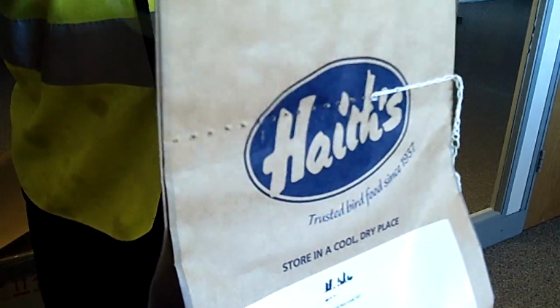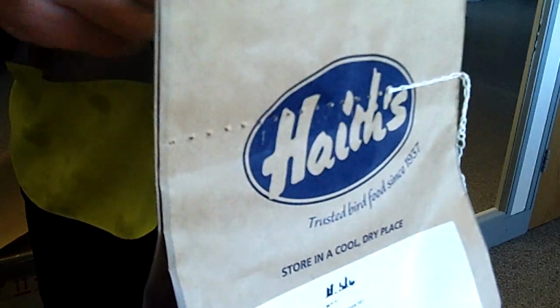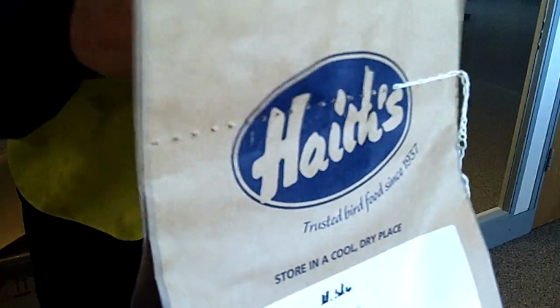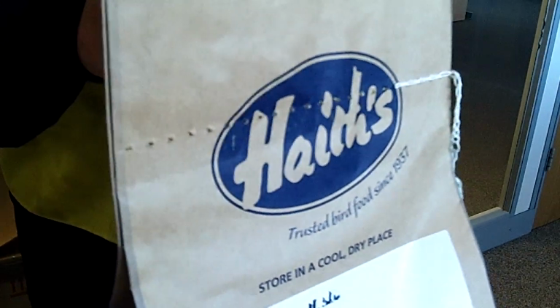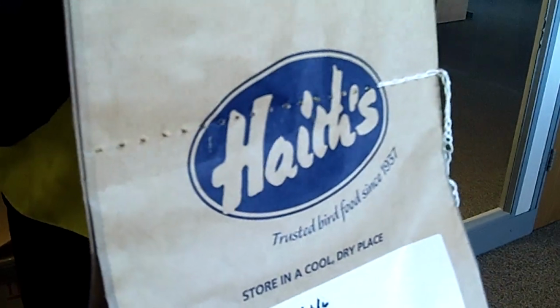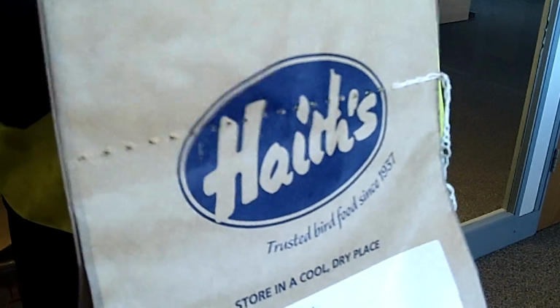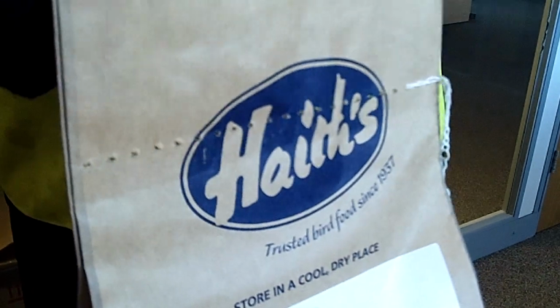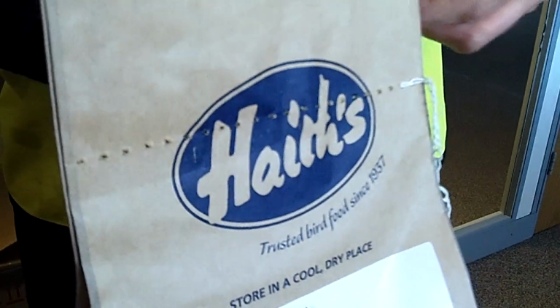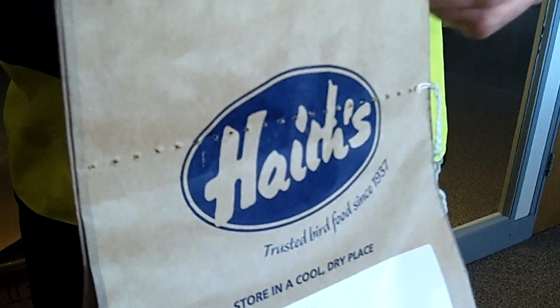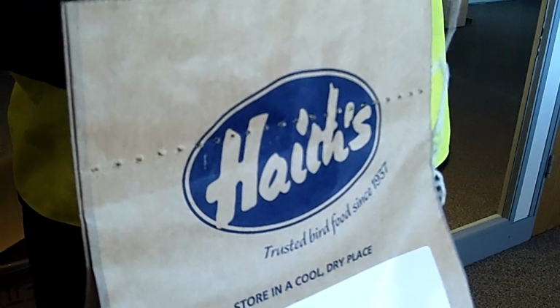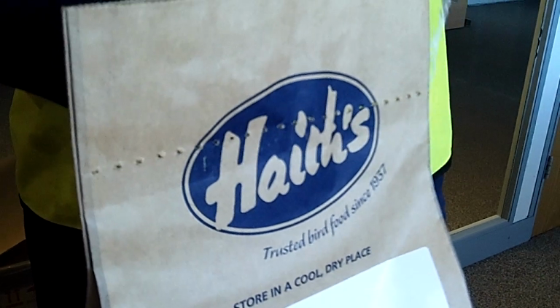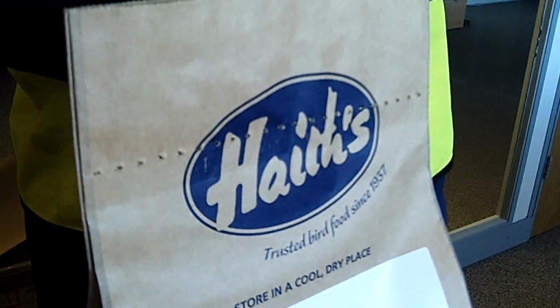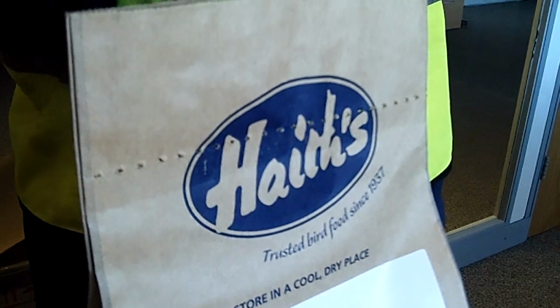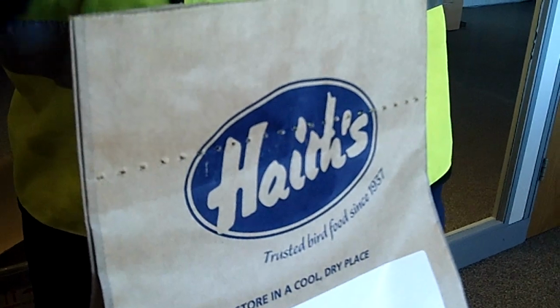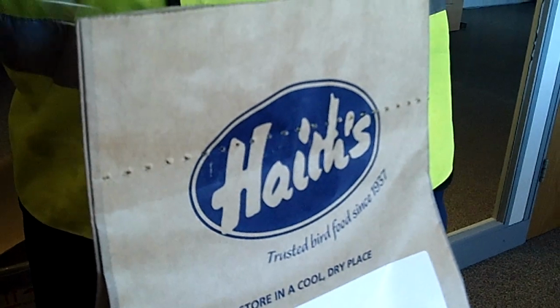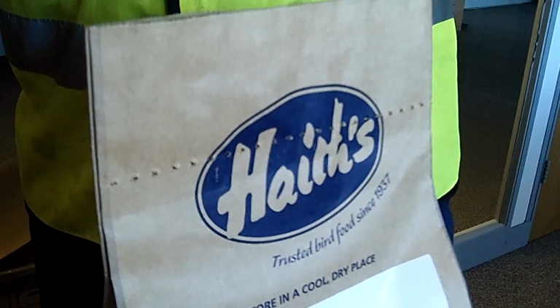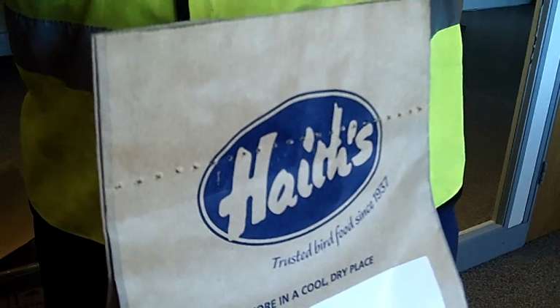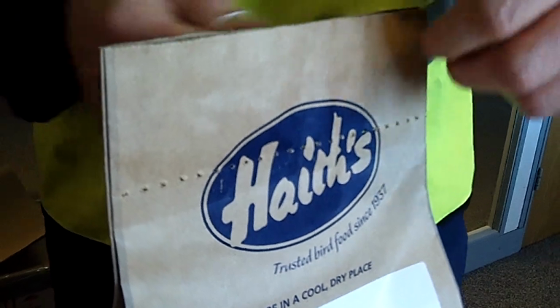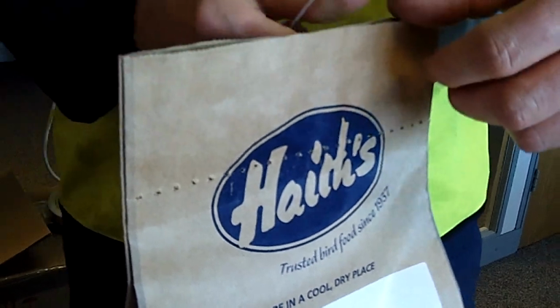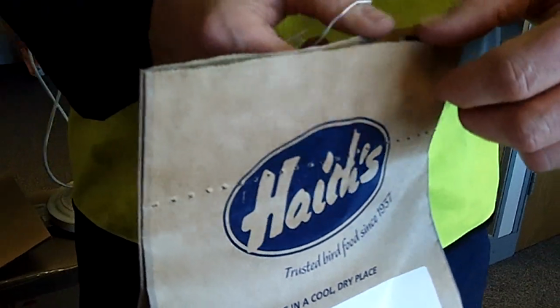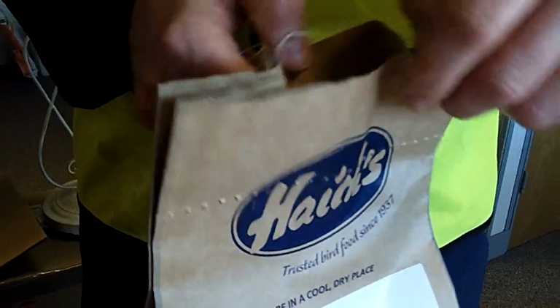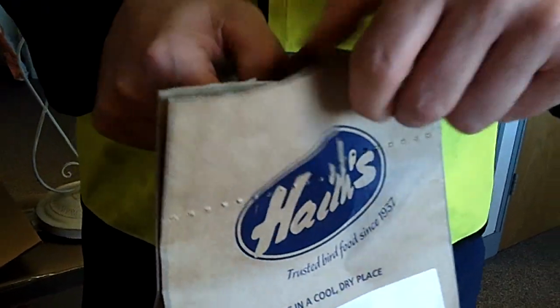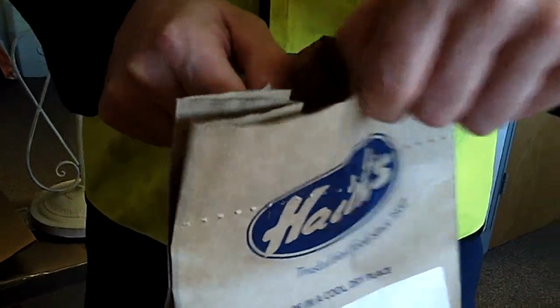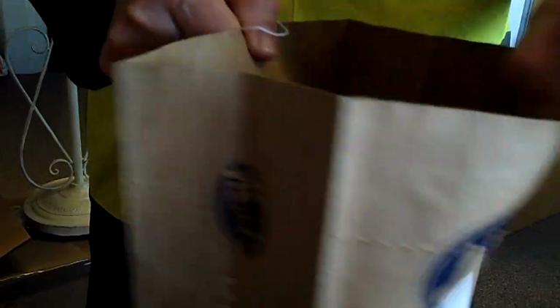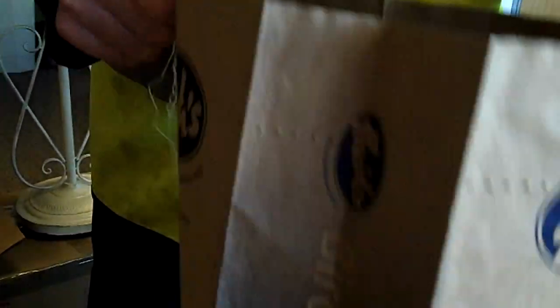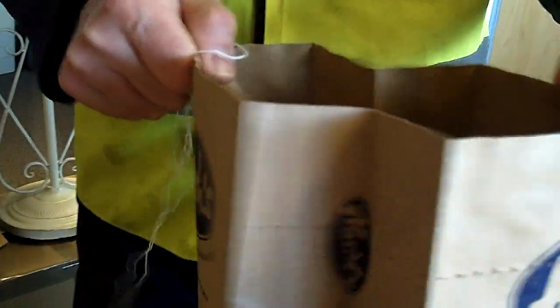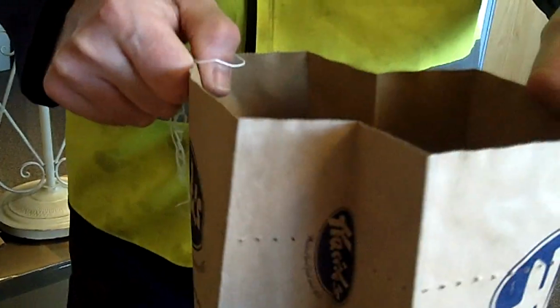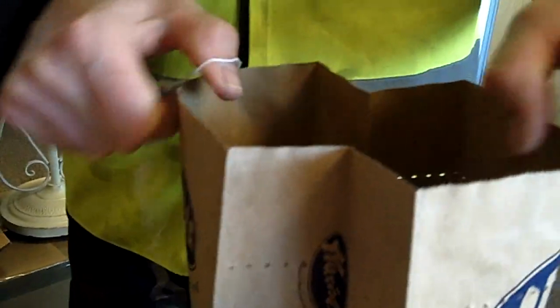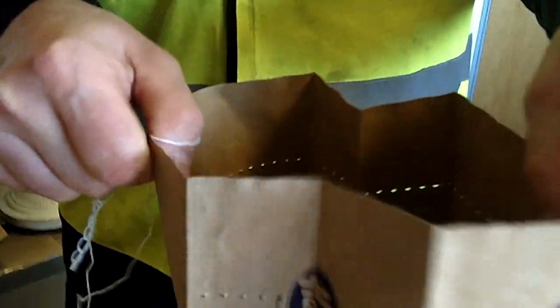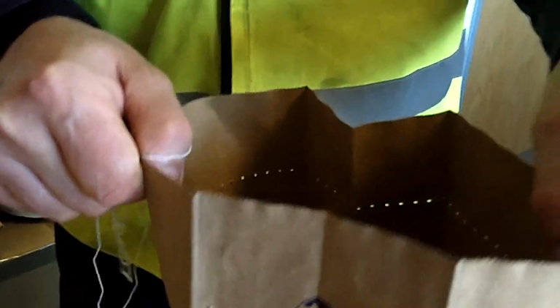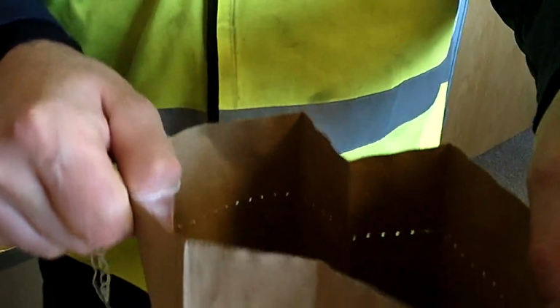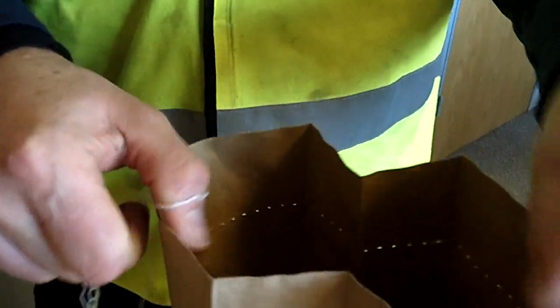If you carry on pulling, it'll just take it off like that. And you've got the open bag.